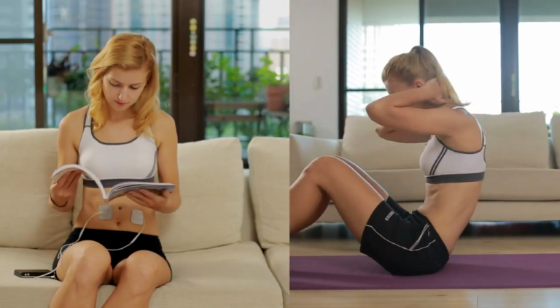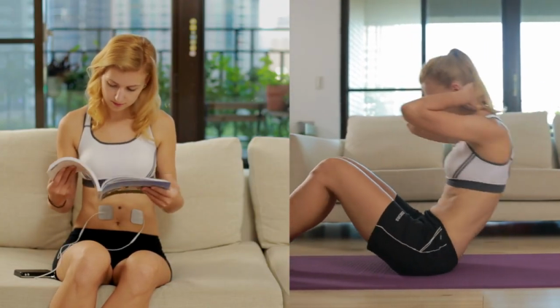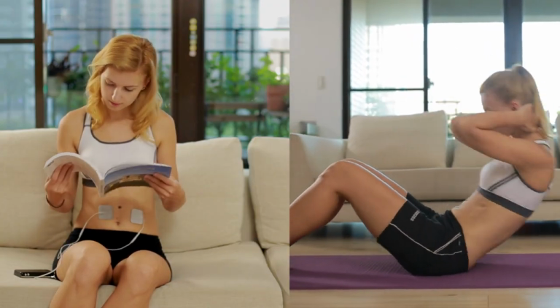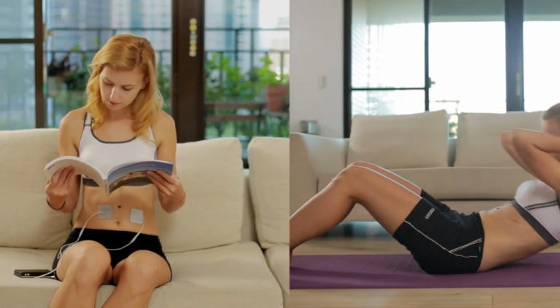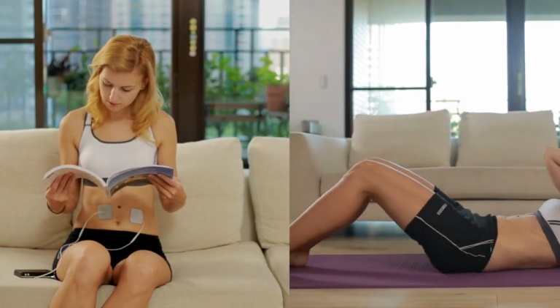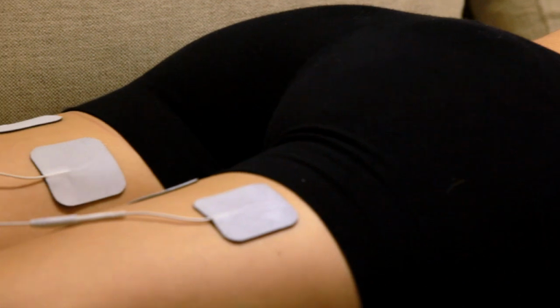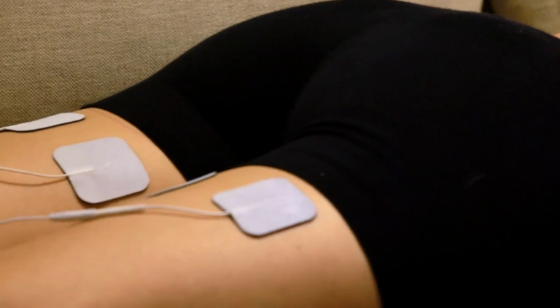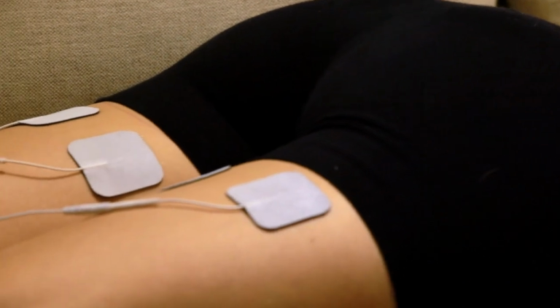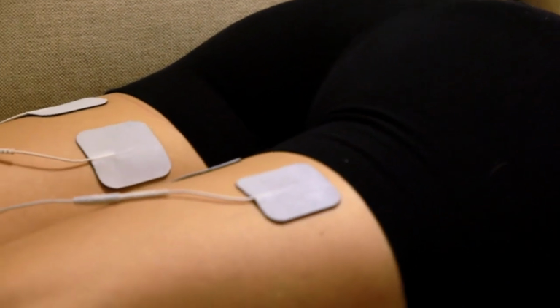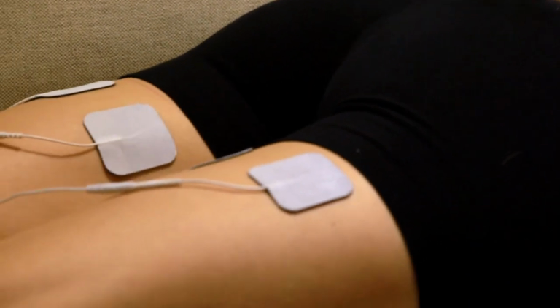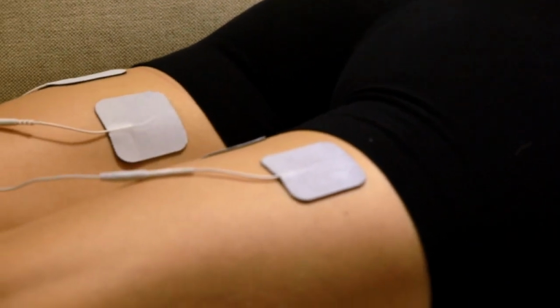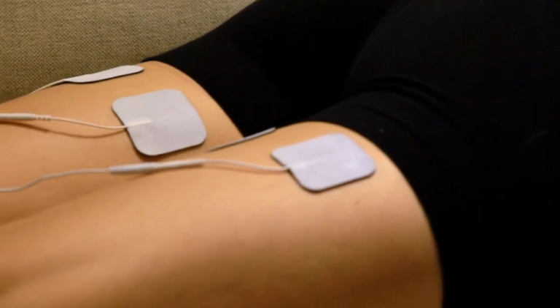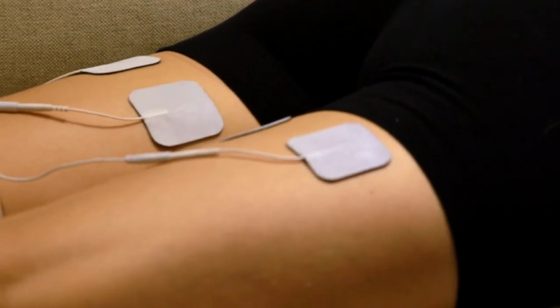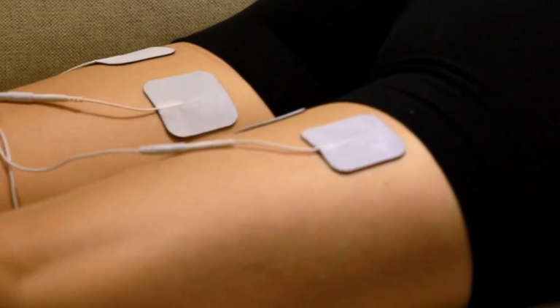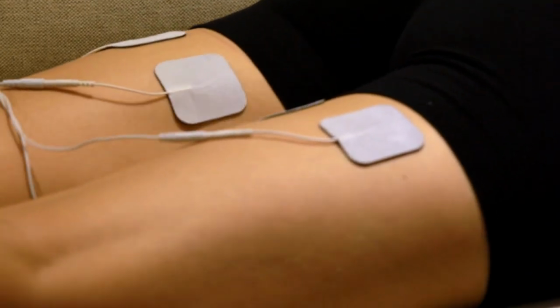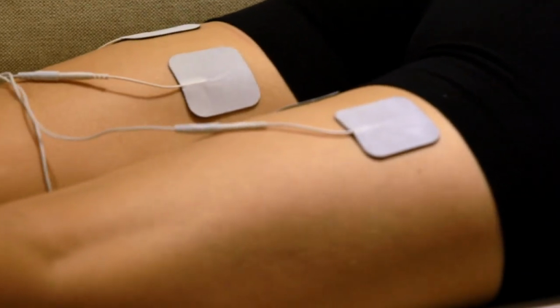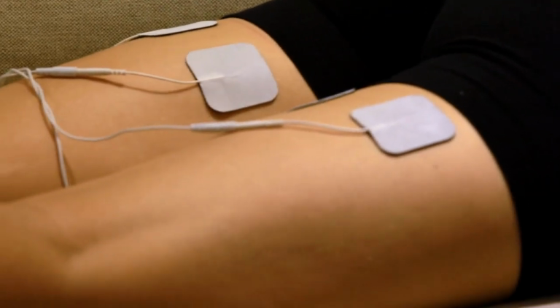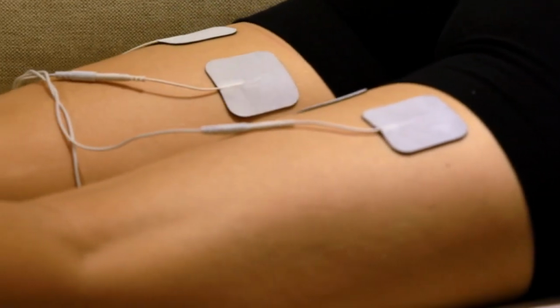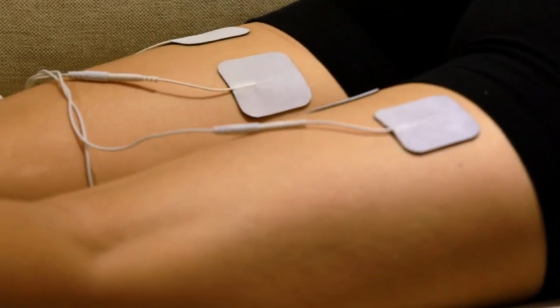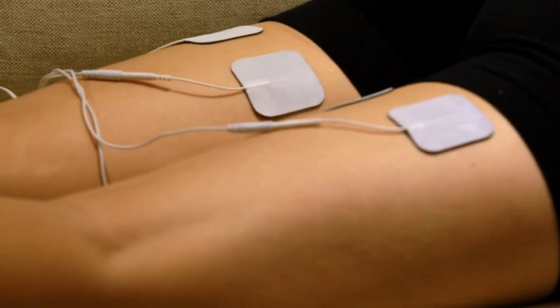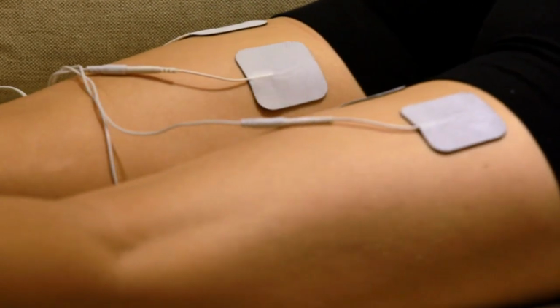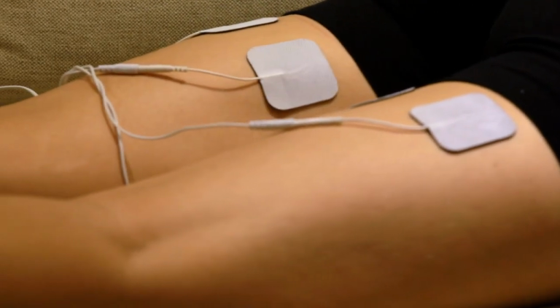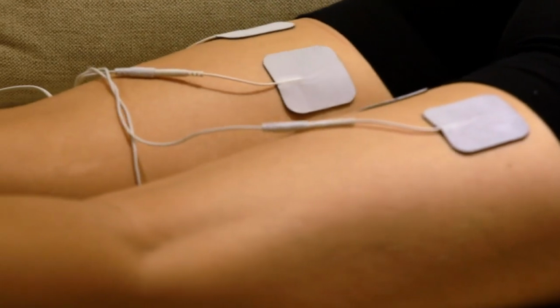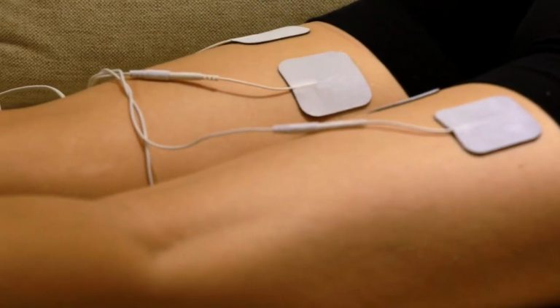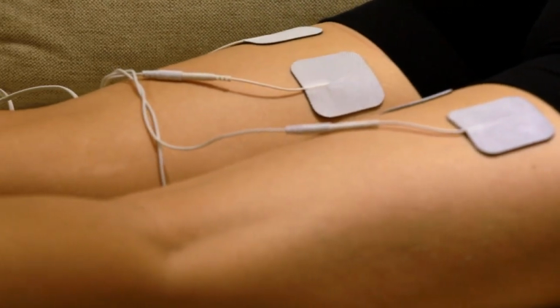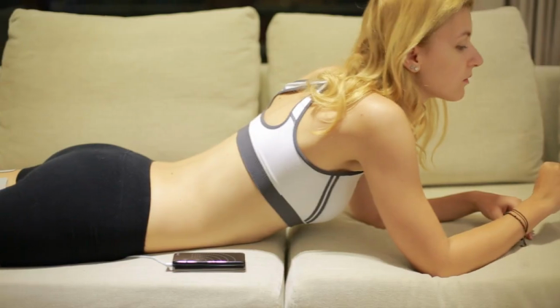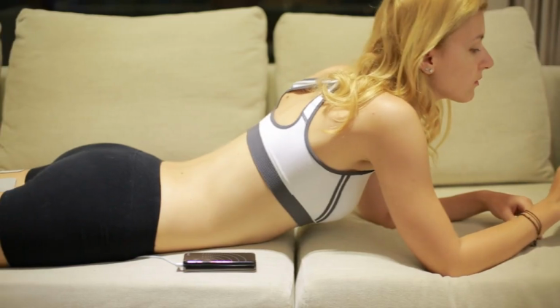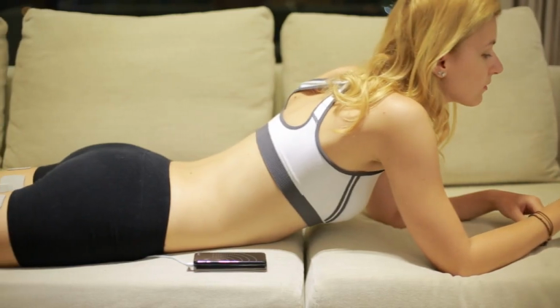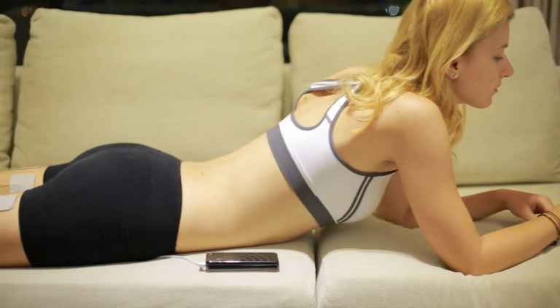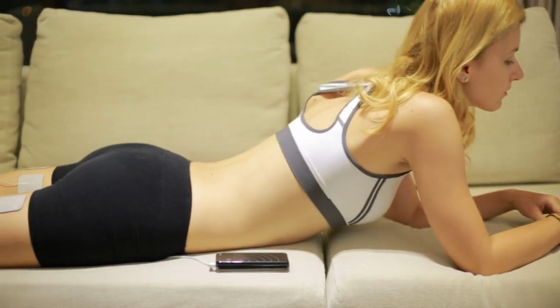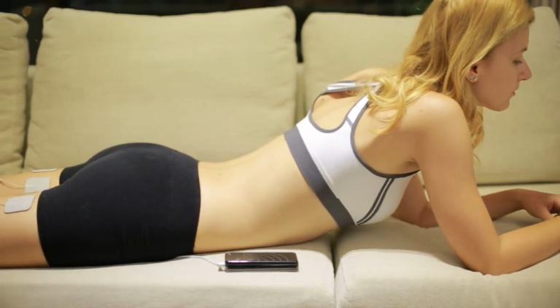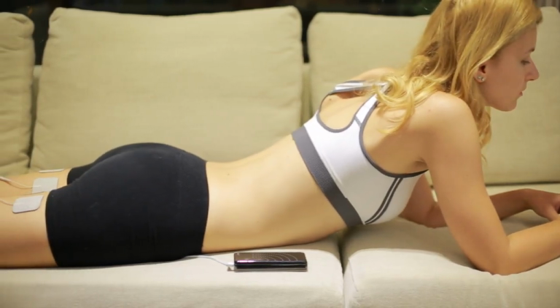Just kick back, relax, and enjoy your leisure time anytime, anywhere — even in your sleep.